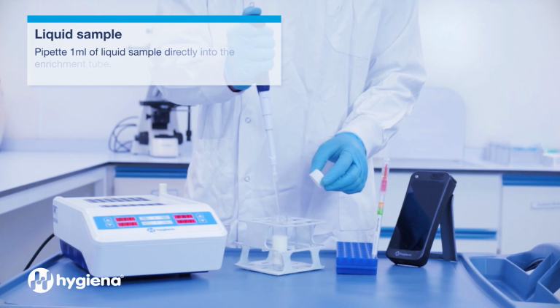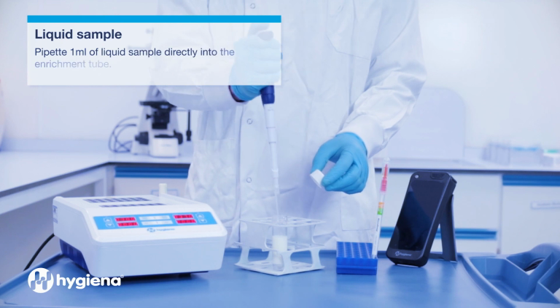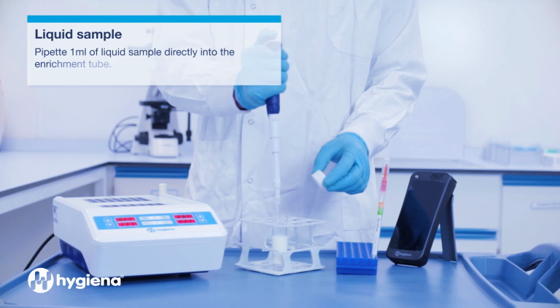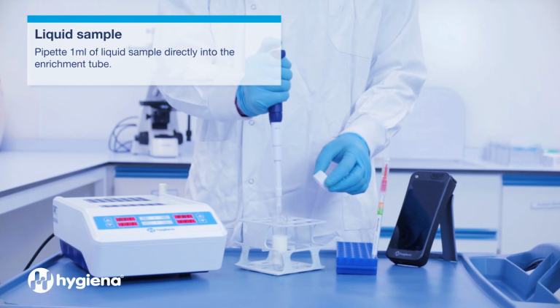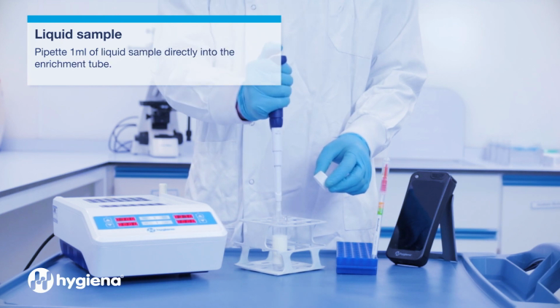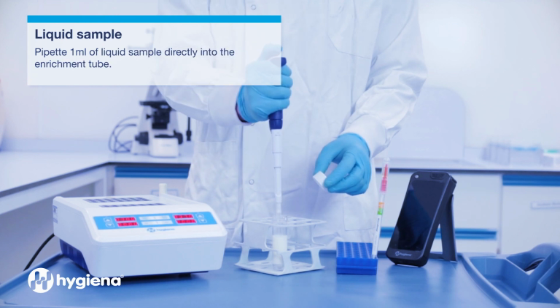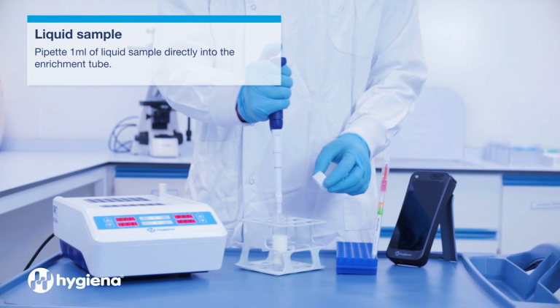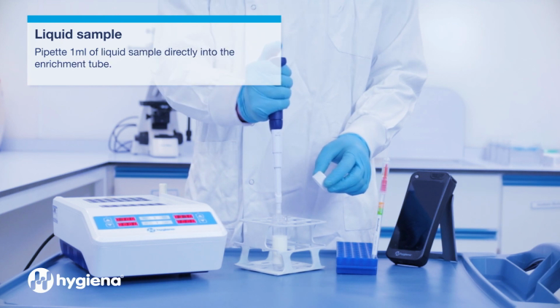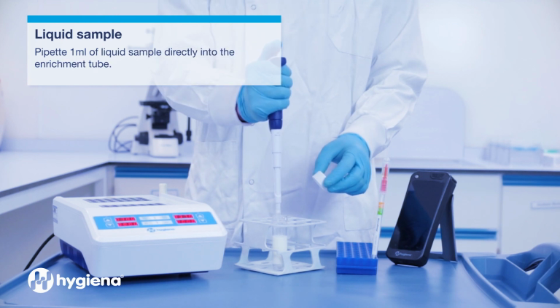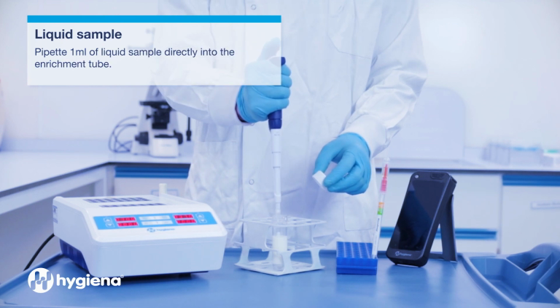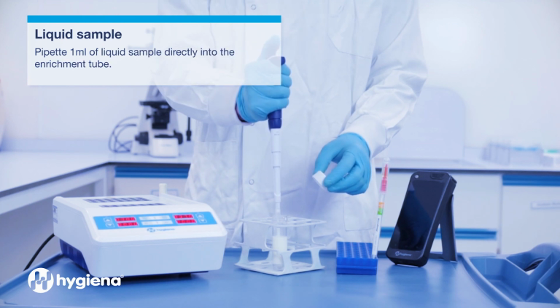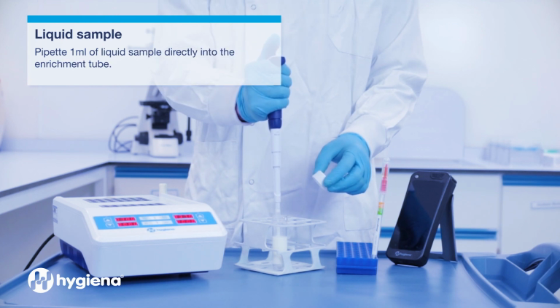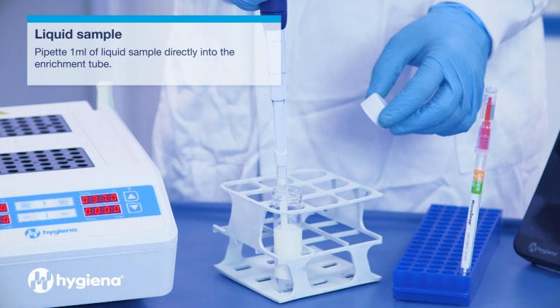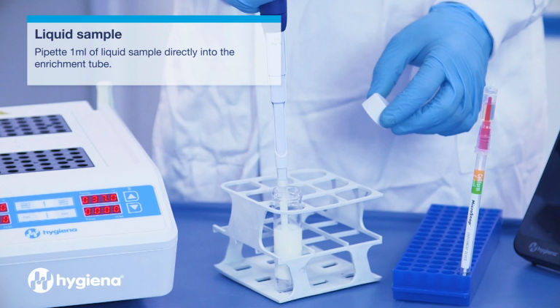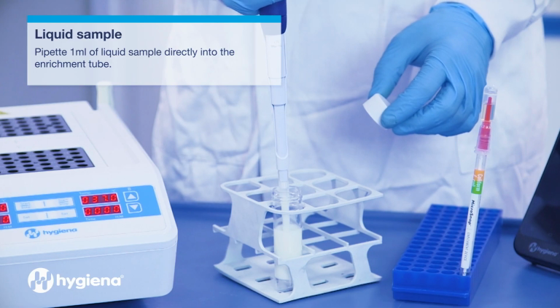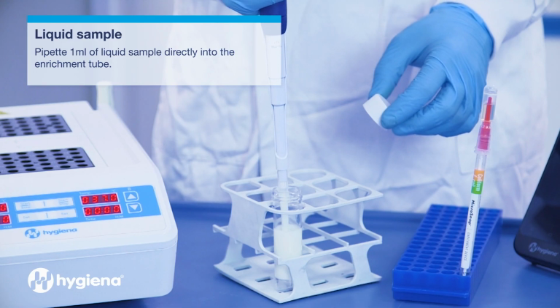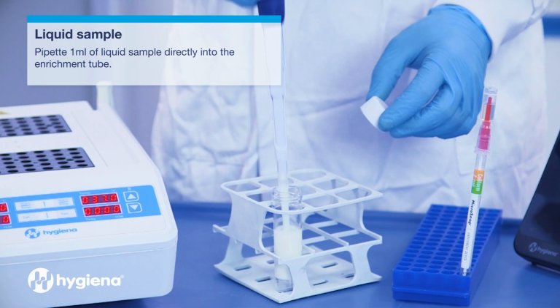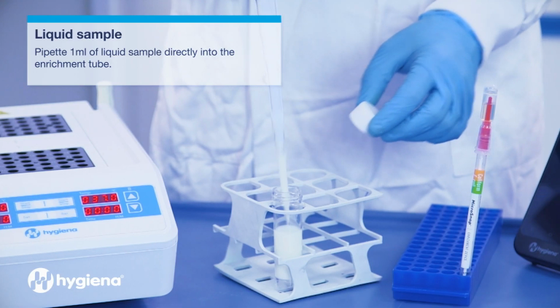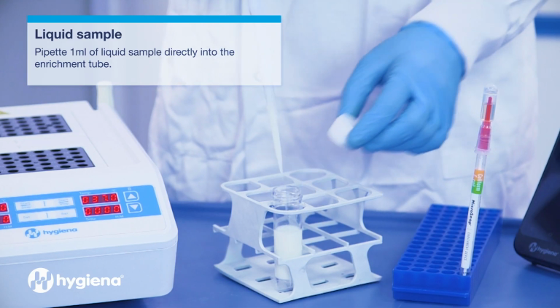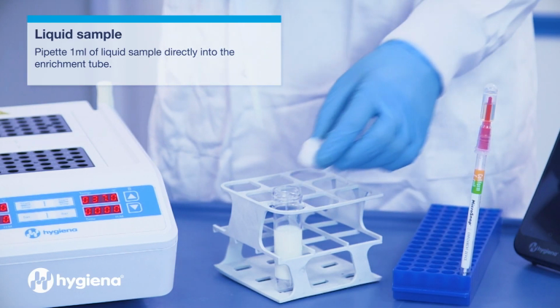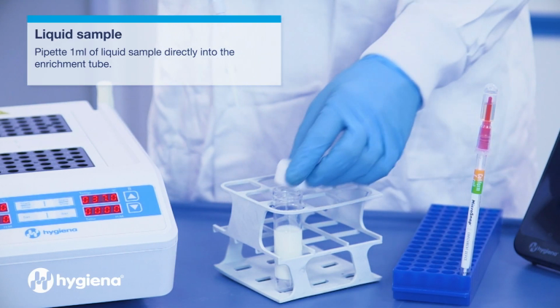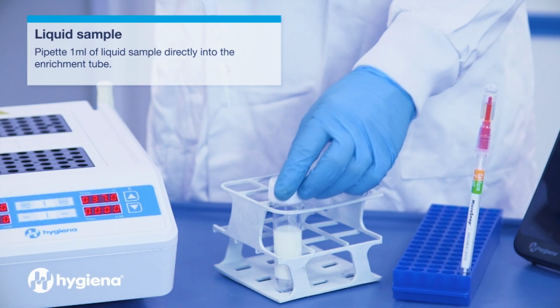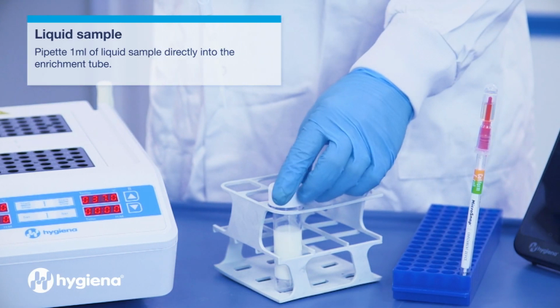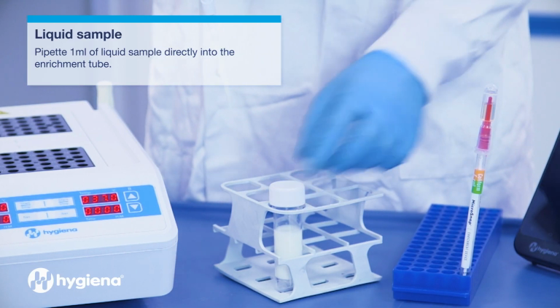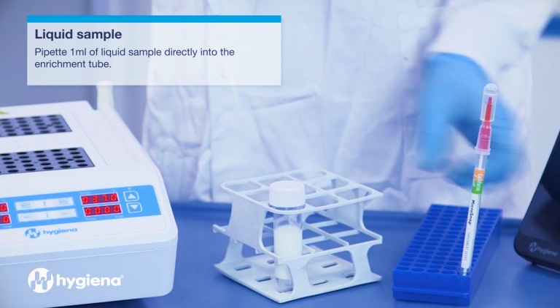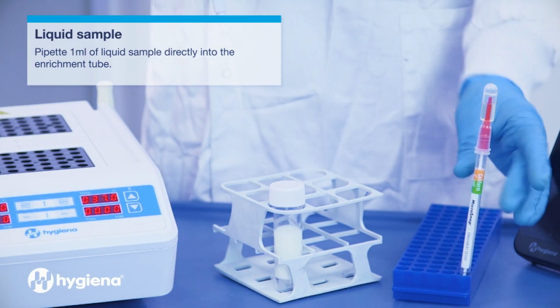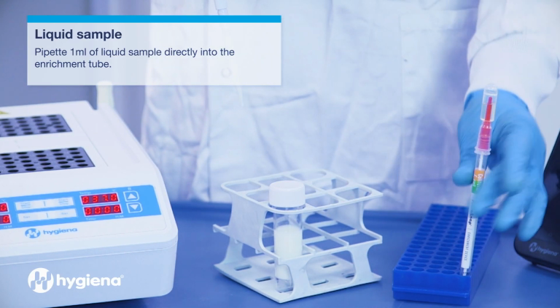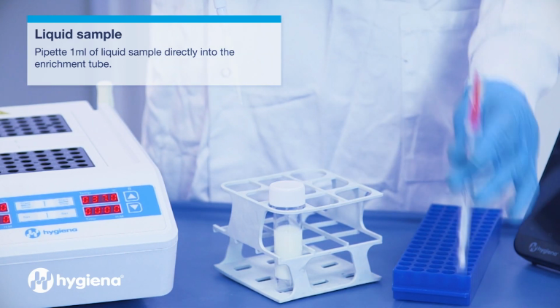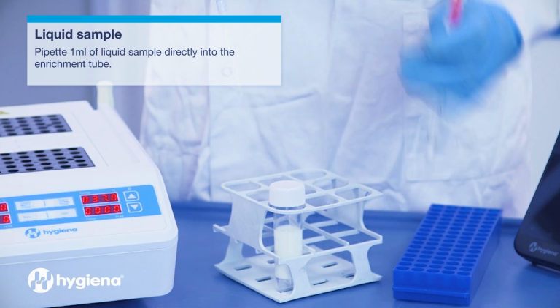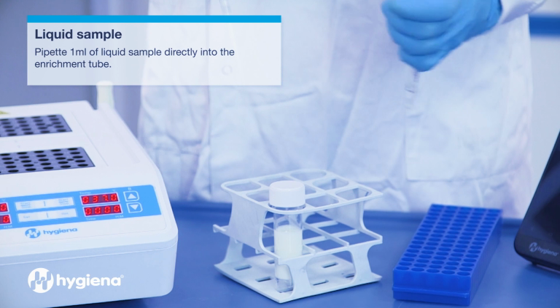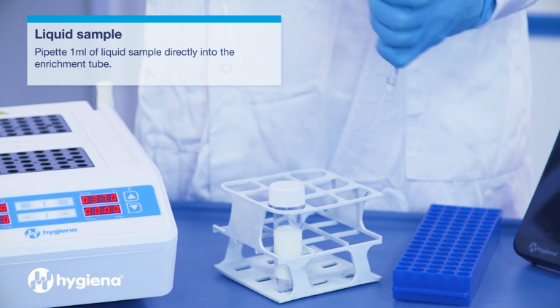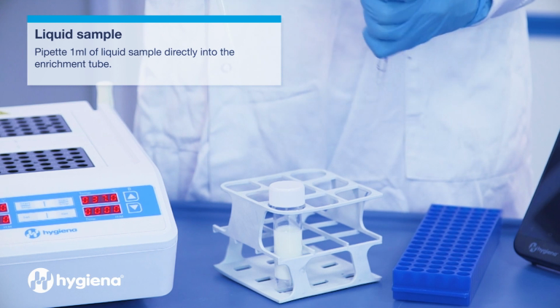For liquids, pipette 1 milliliter of liquid sample directly into the enrichment device.